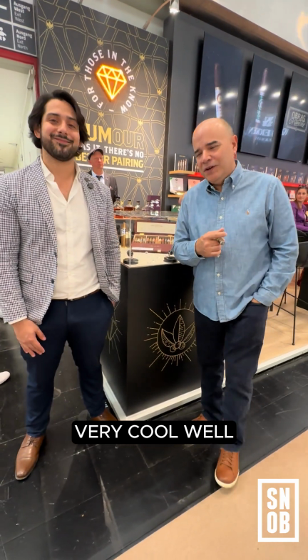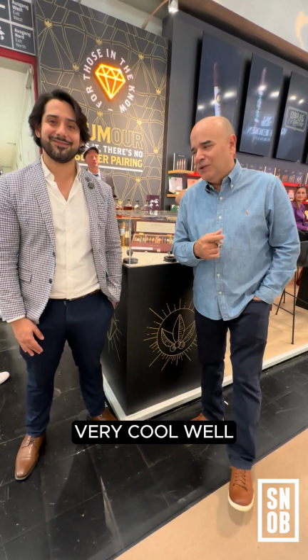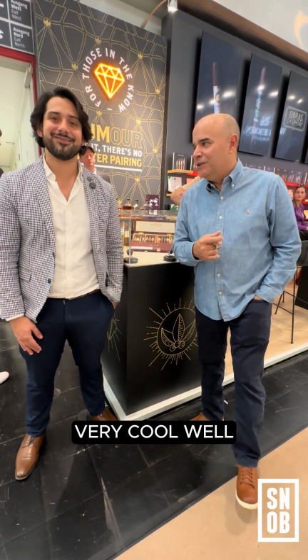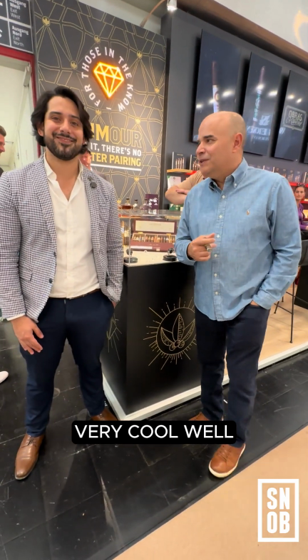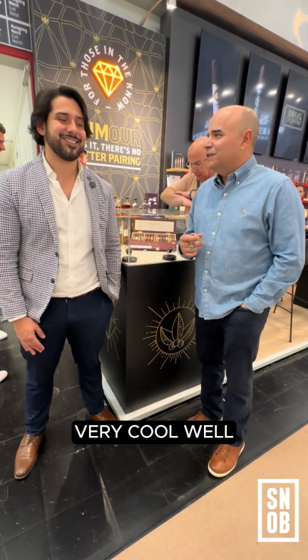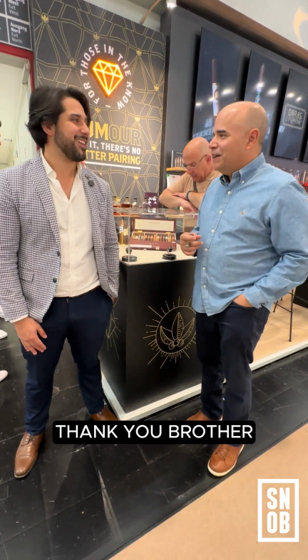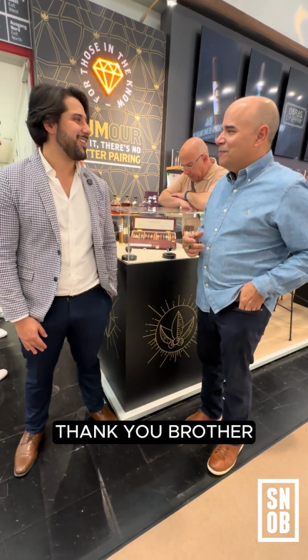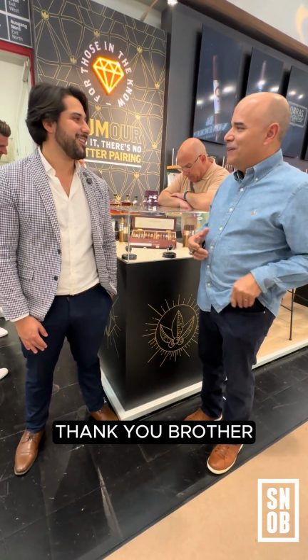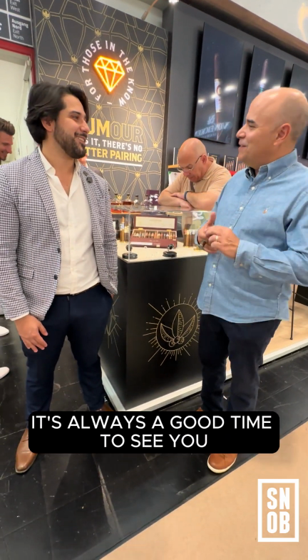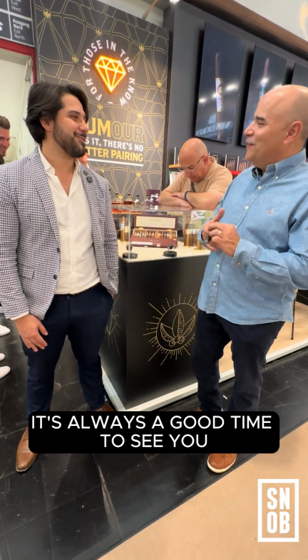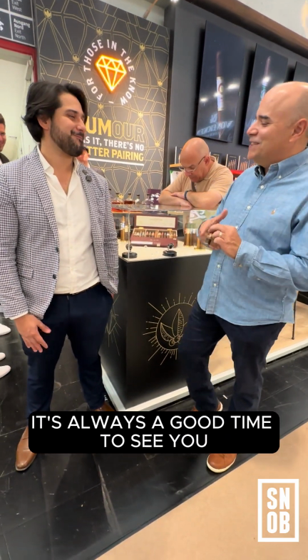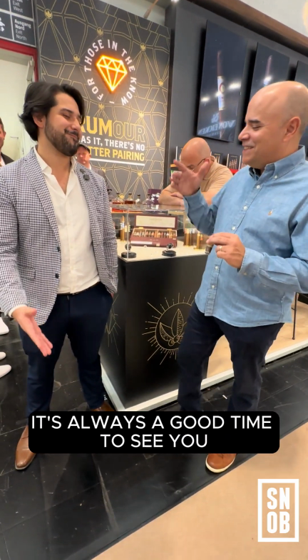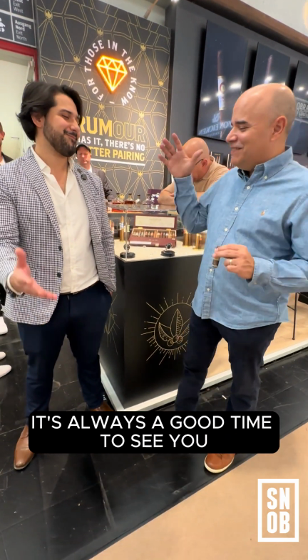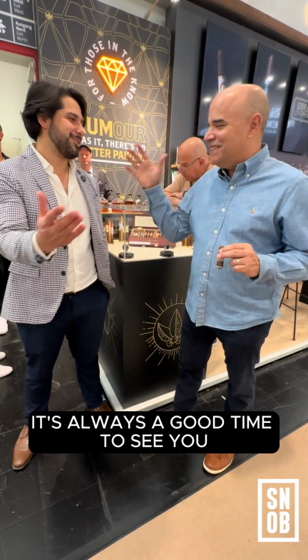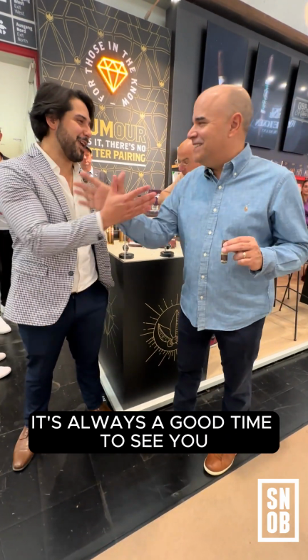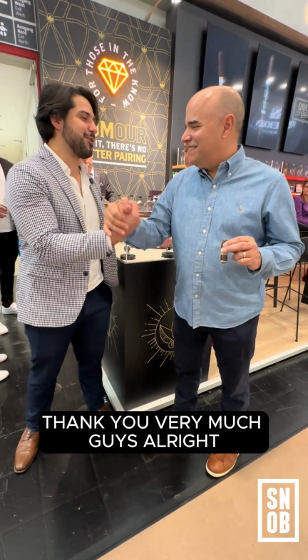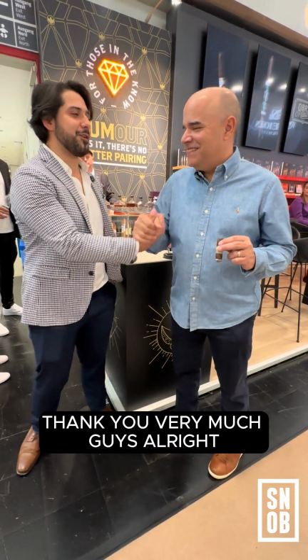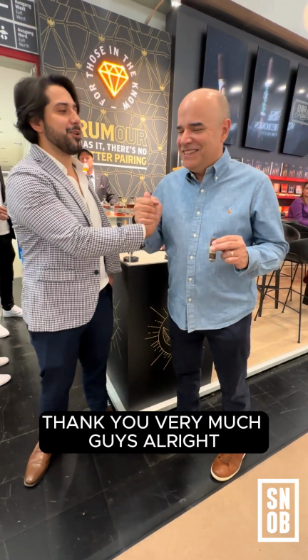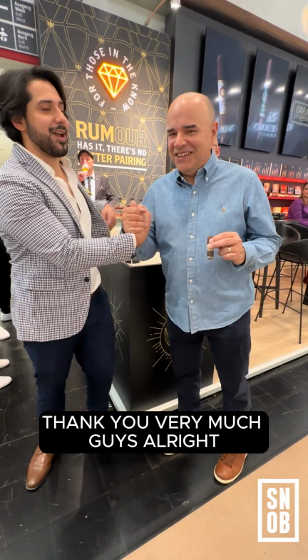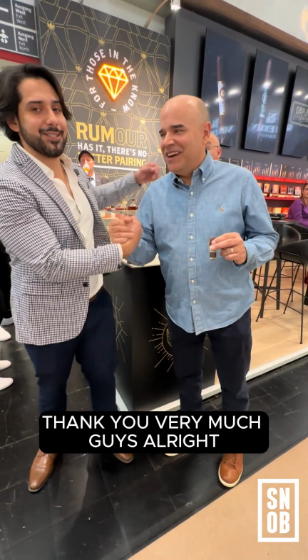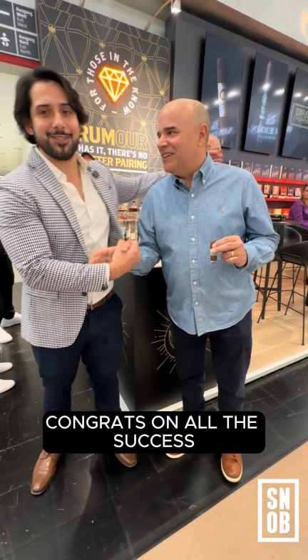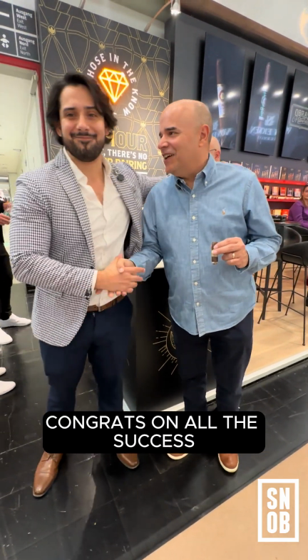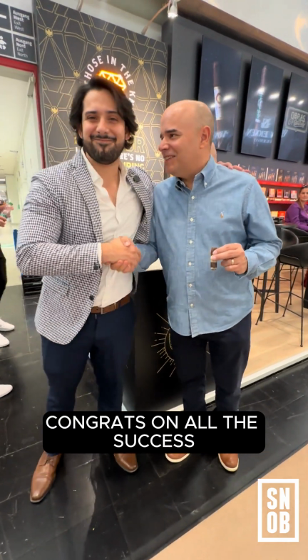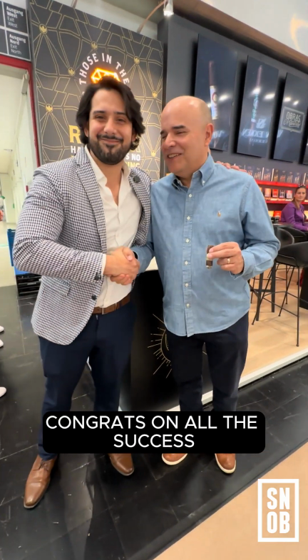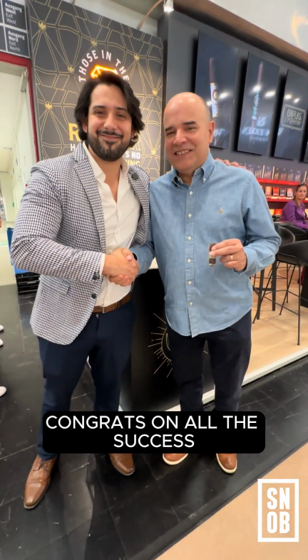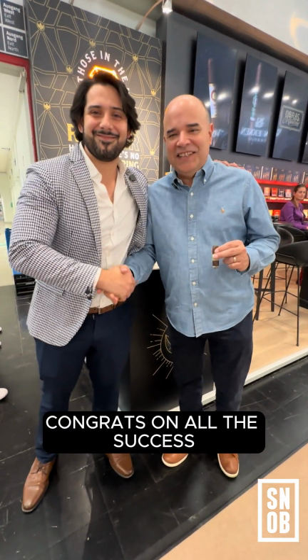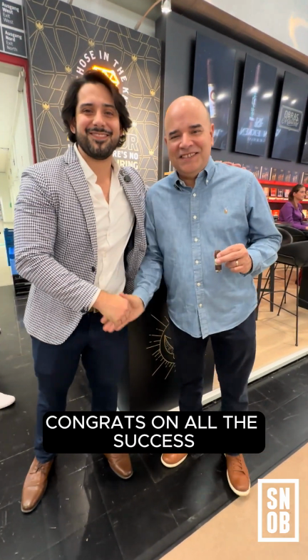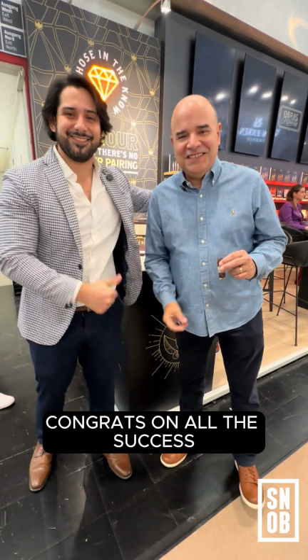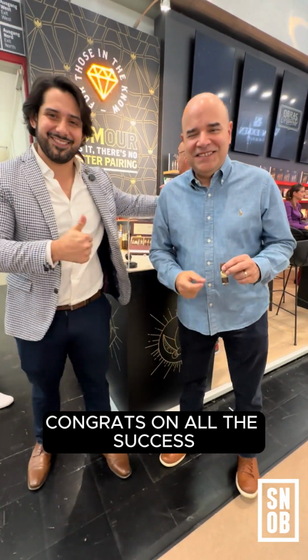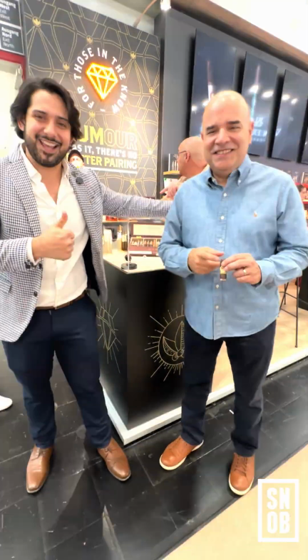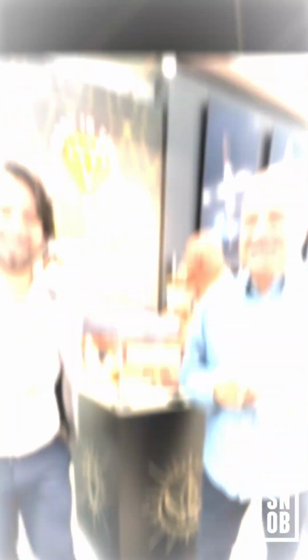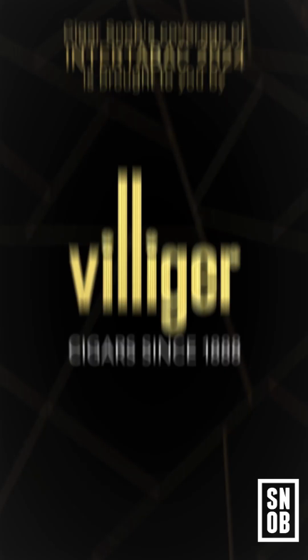Well, thank you, brother. It's always a good time to see you. Thank you very much, guys. All right, congrats on all the success. Thank you.